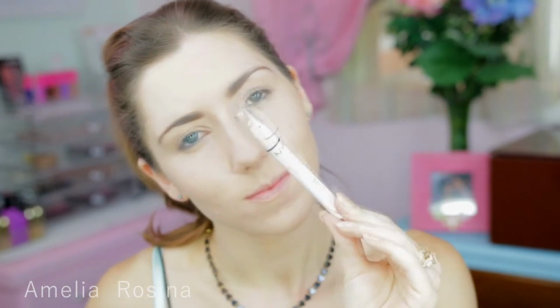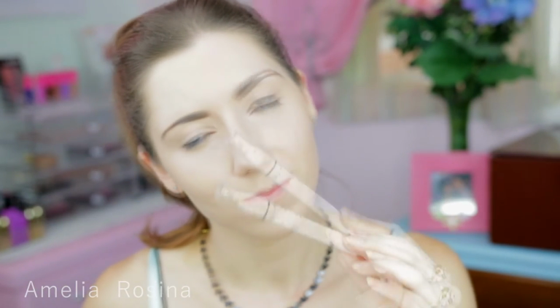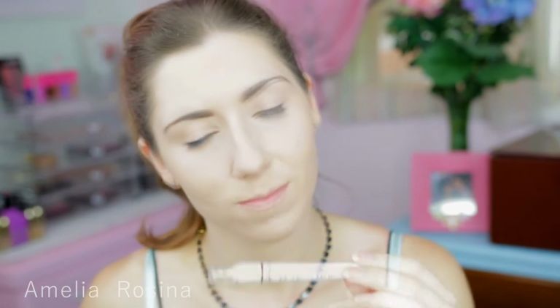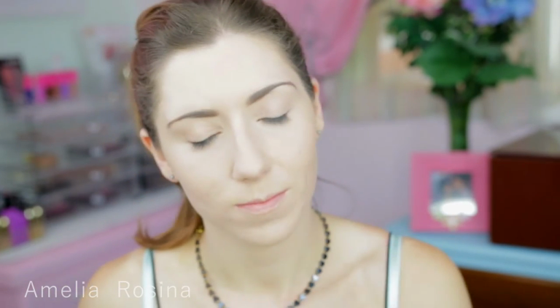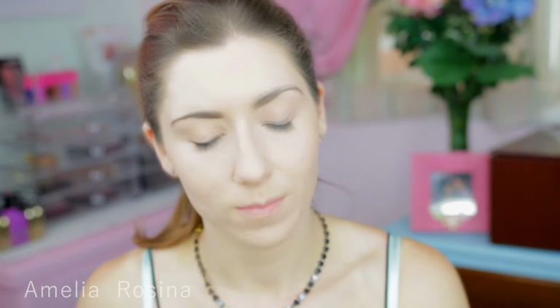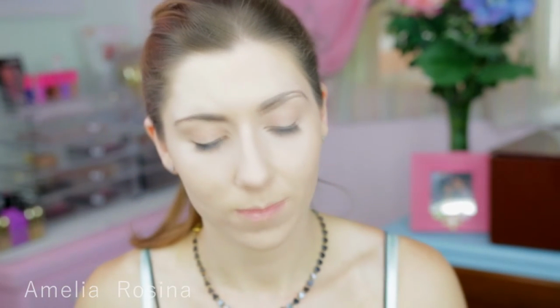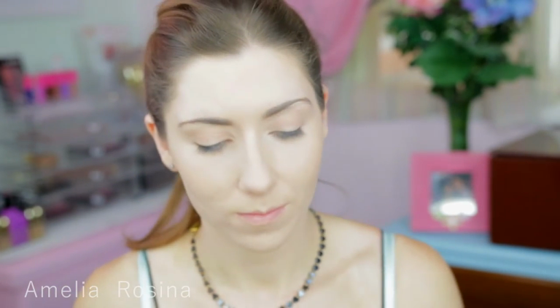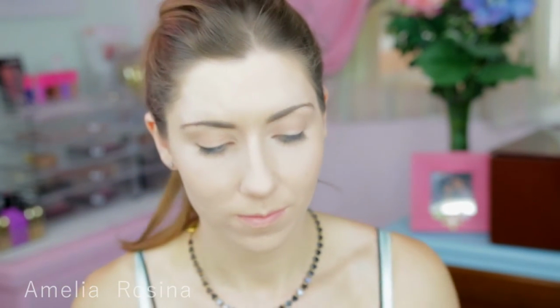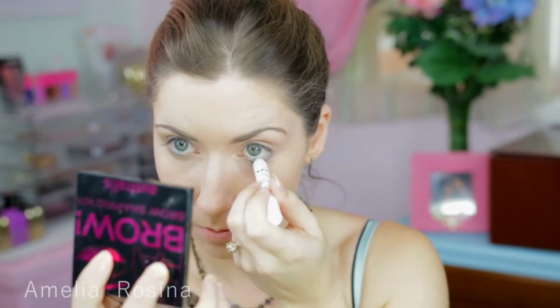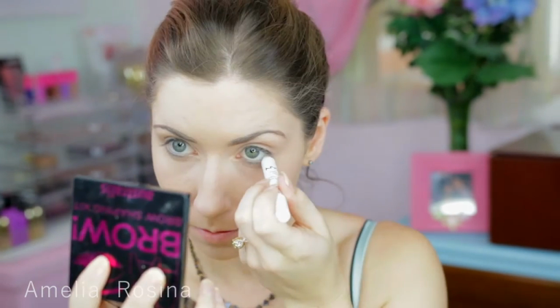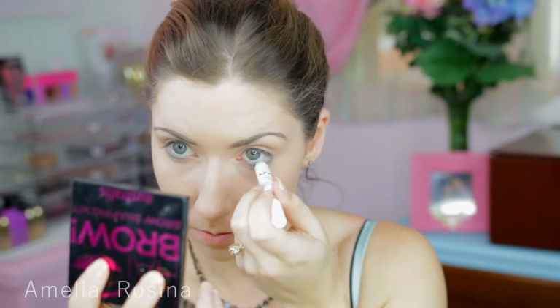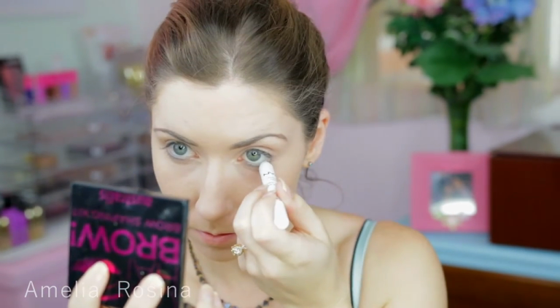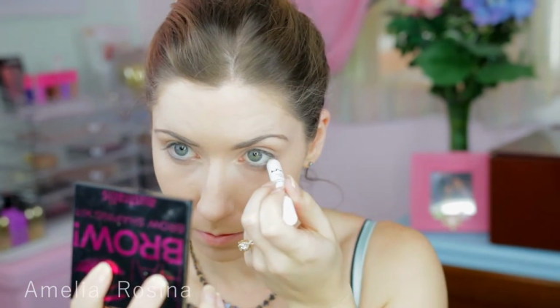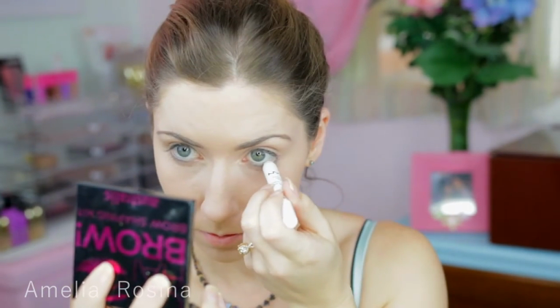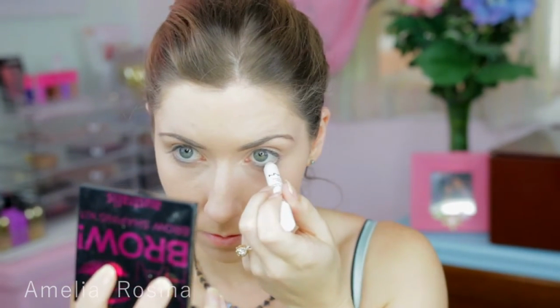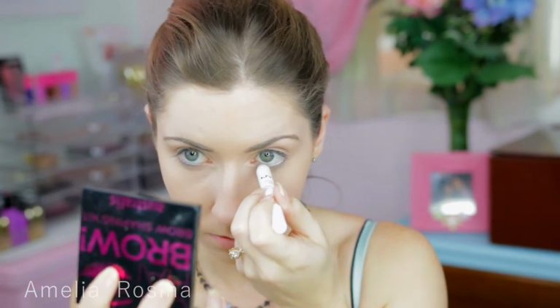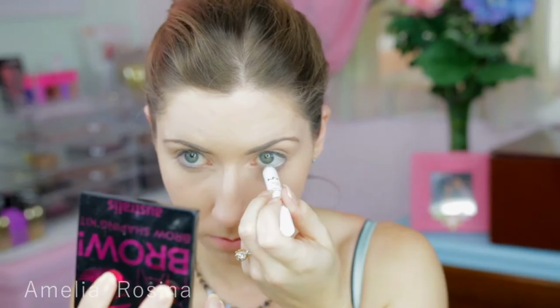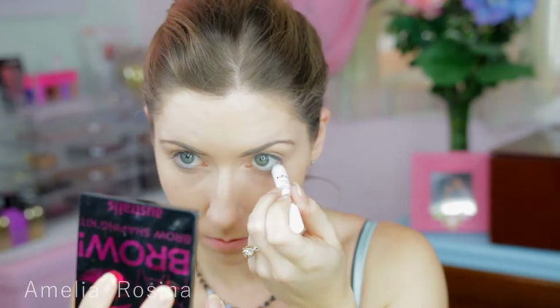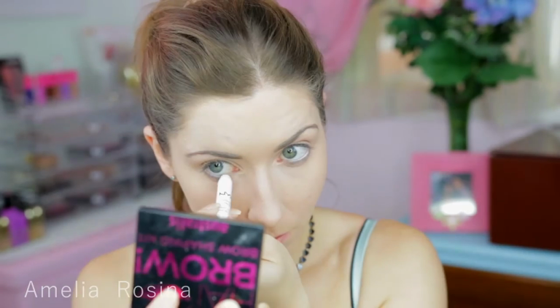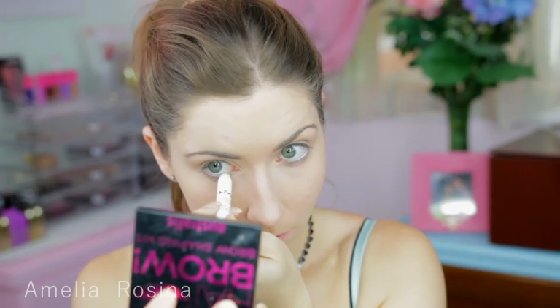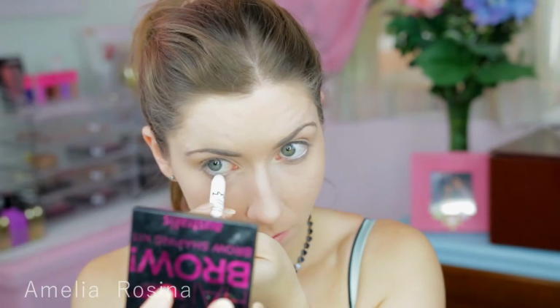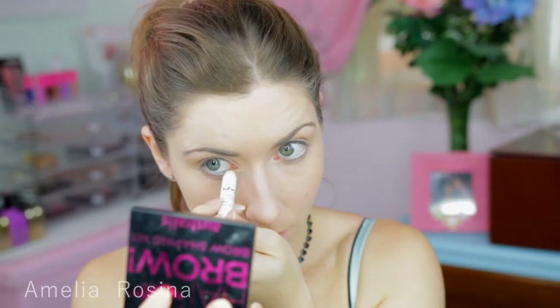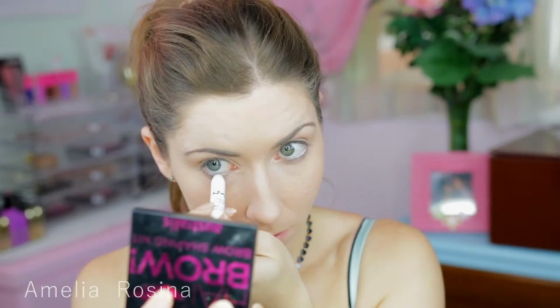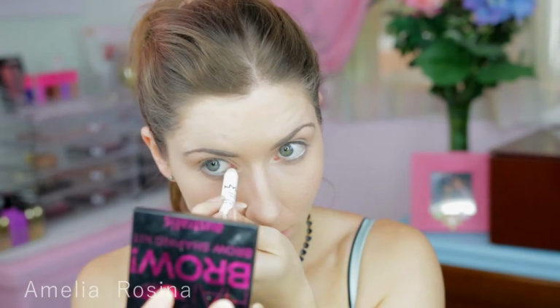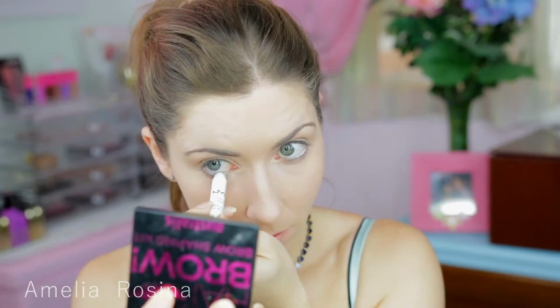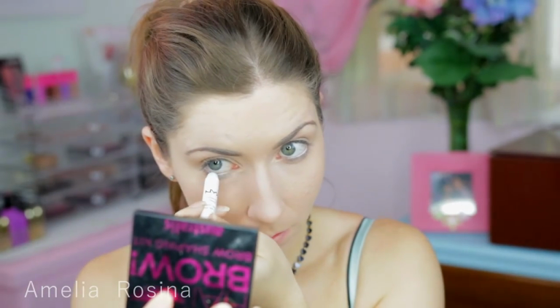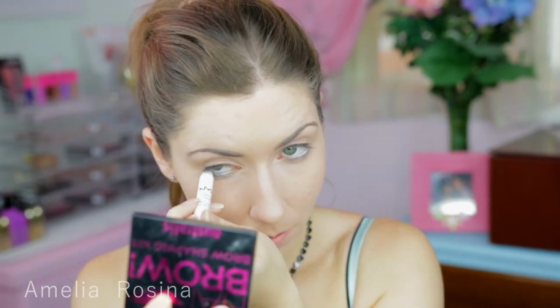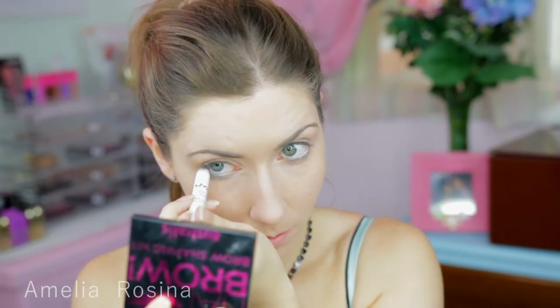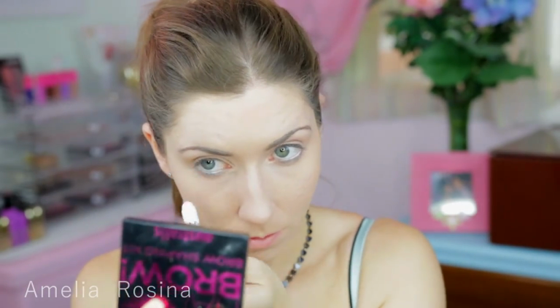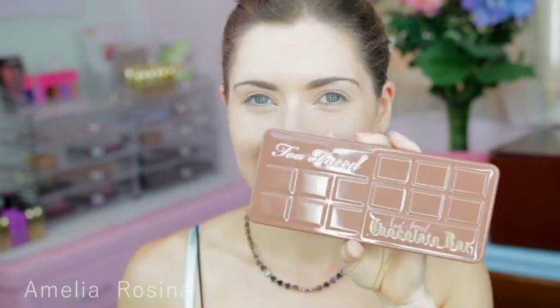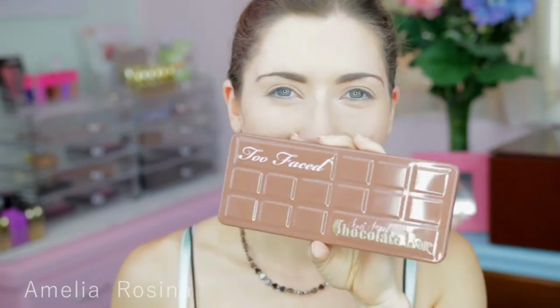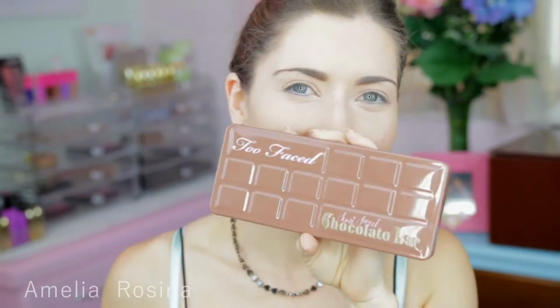Next, with my NYX Crayon in the colour Milk, I'm just lining my waterline to make my eyes appear even larger.